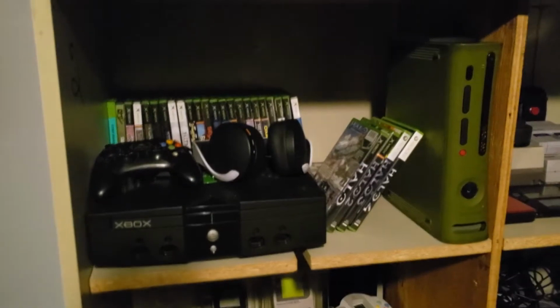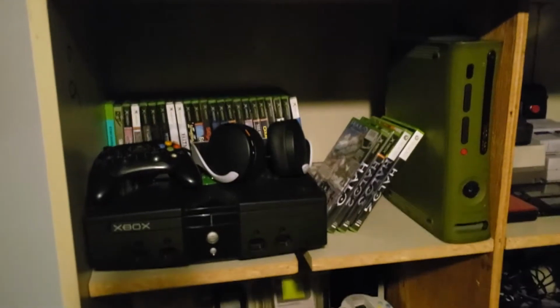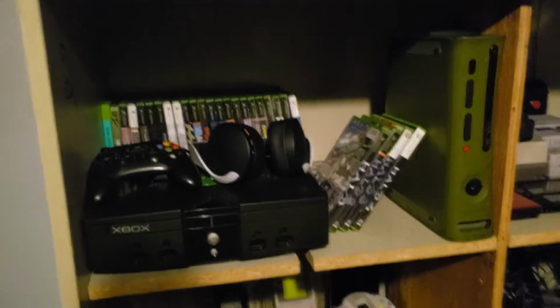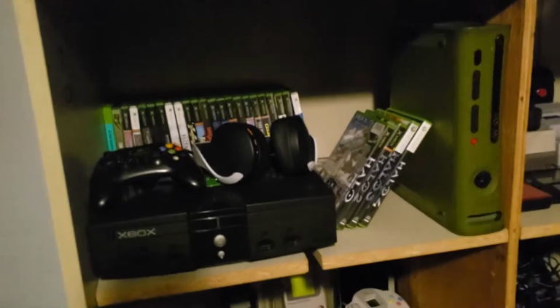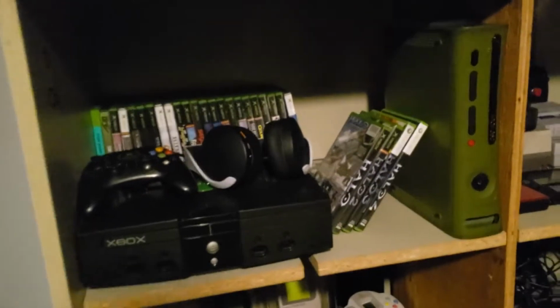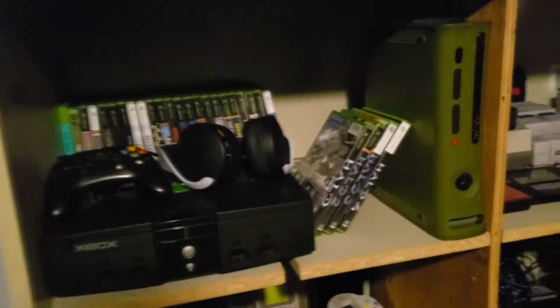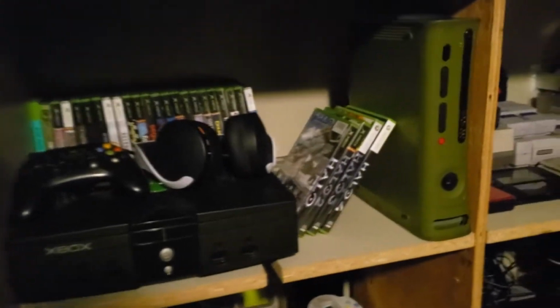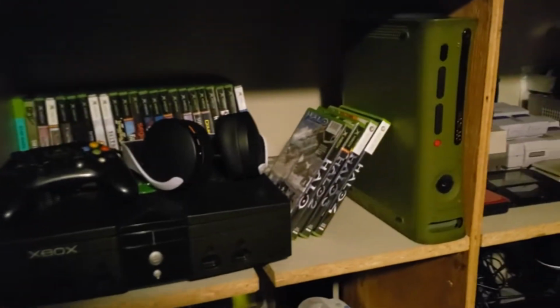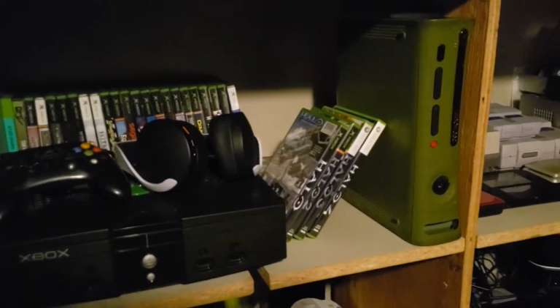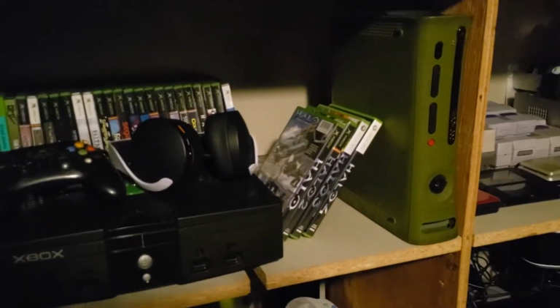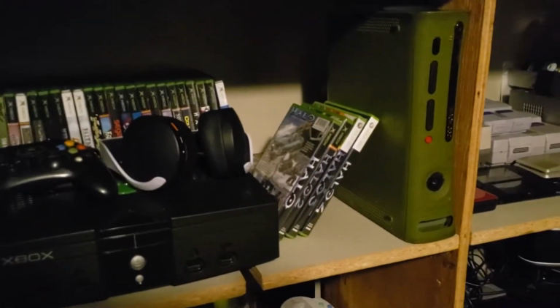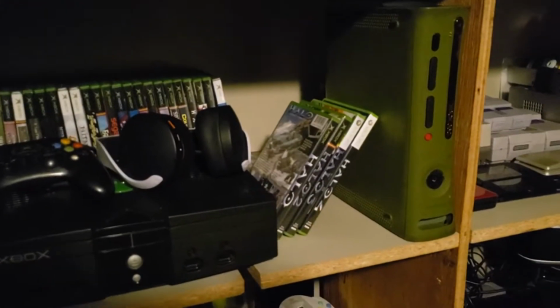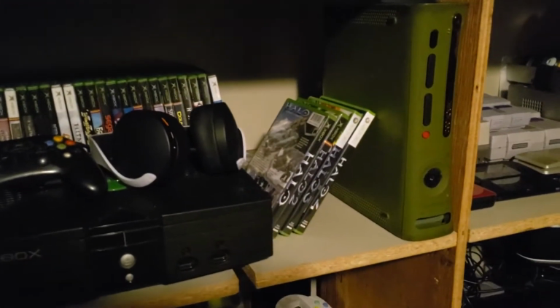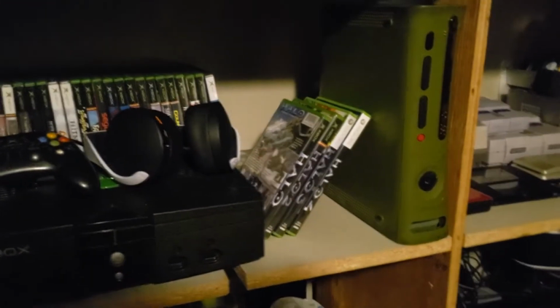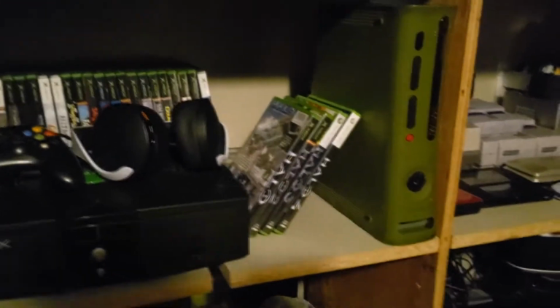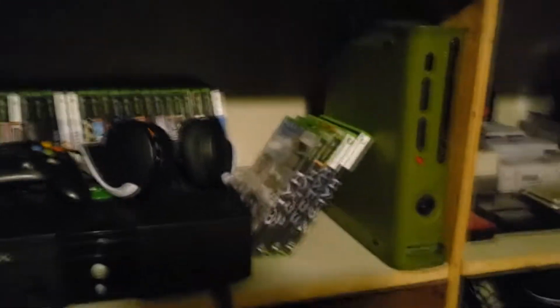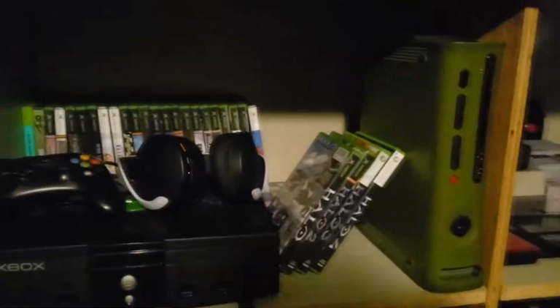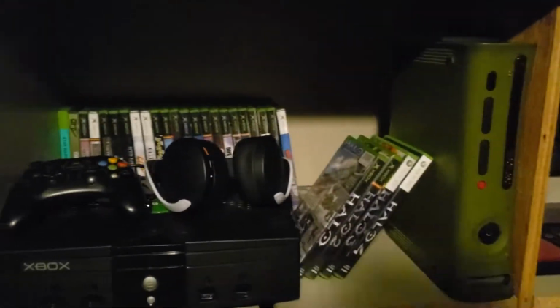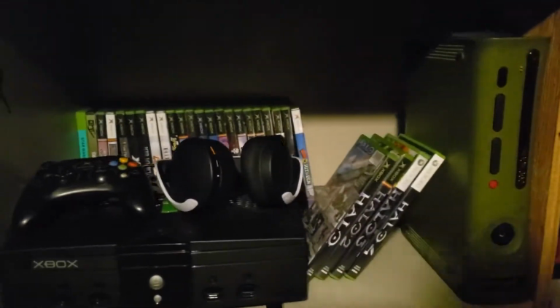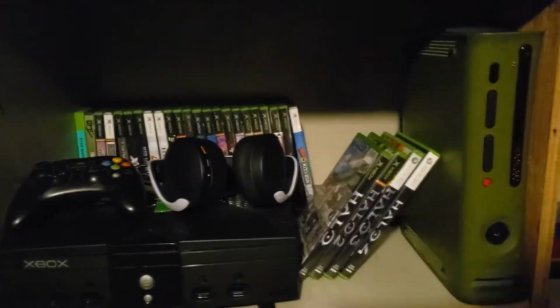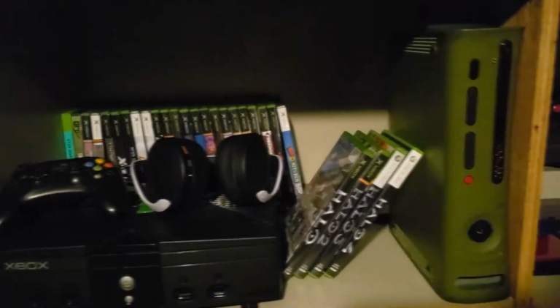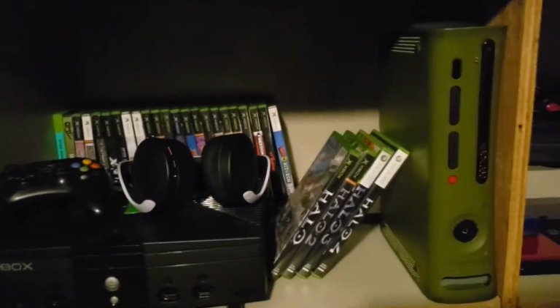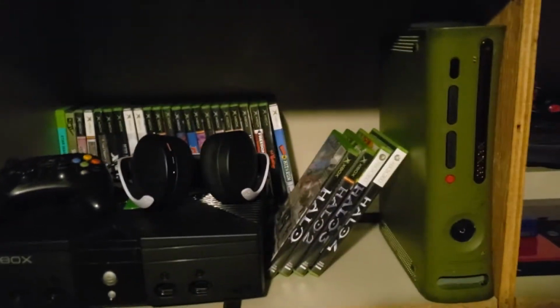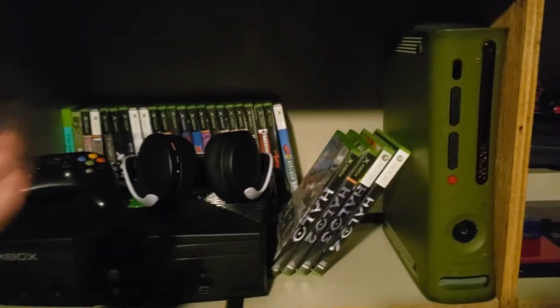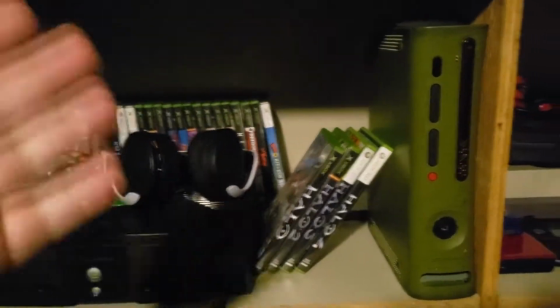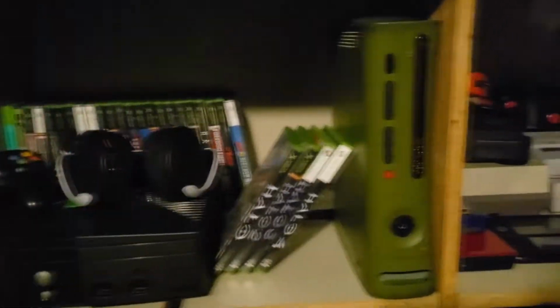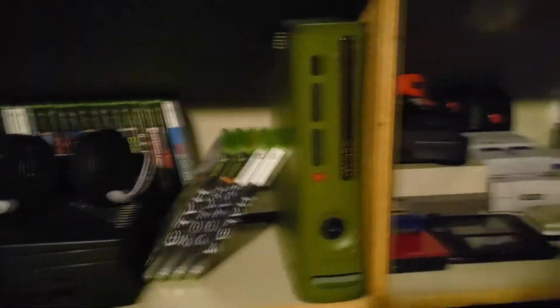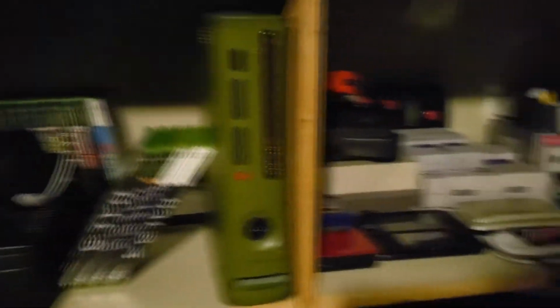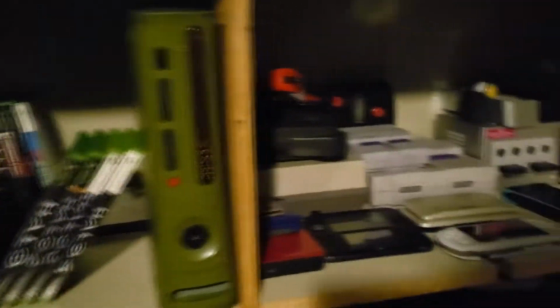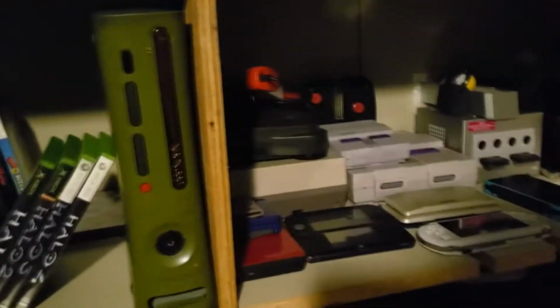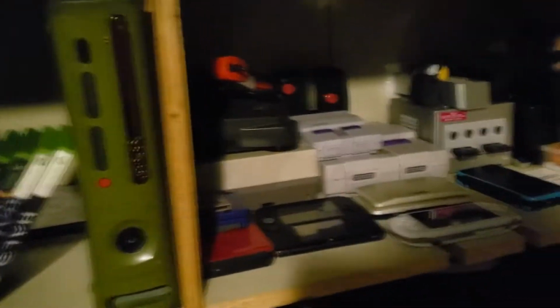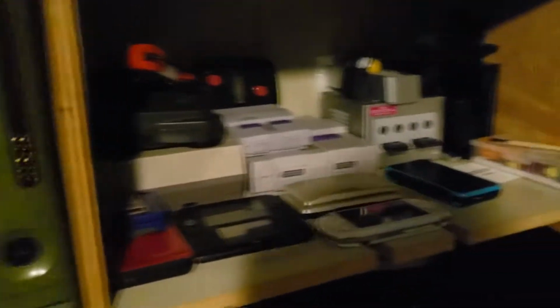Alright, so people wanted me to talk about my collection, so I'm gonna do it. Okay, let's go.